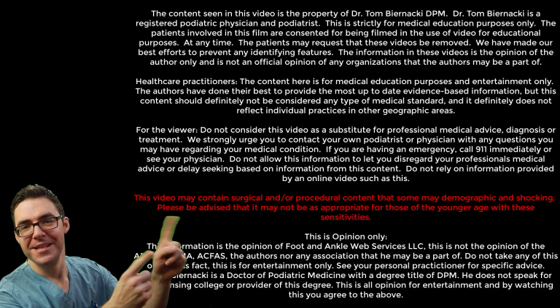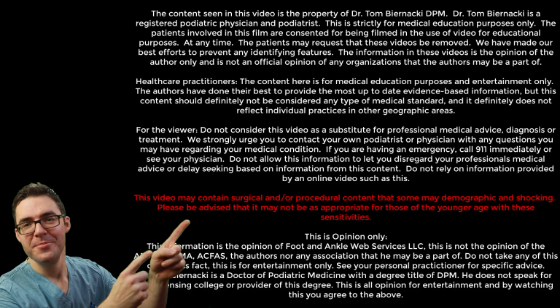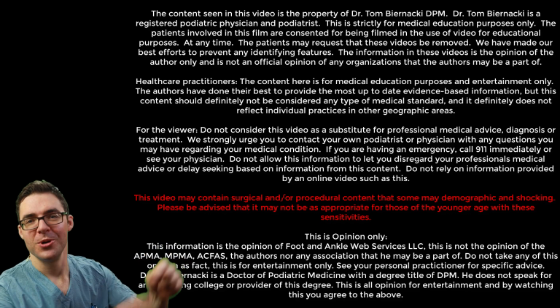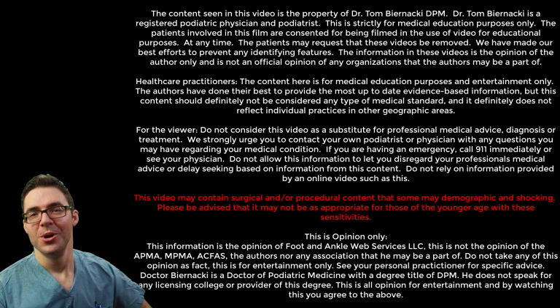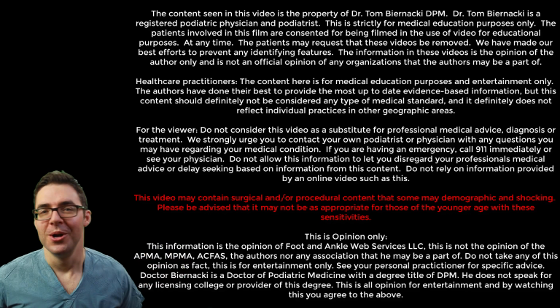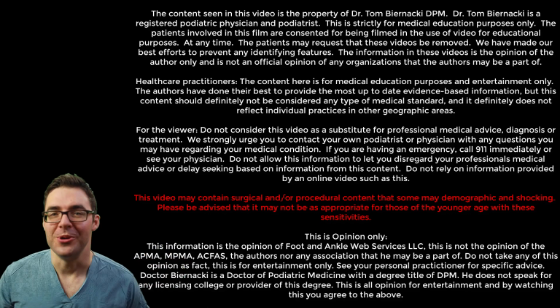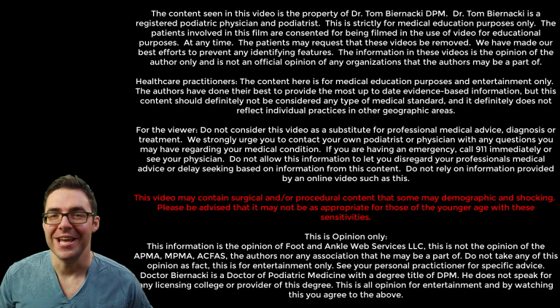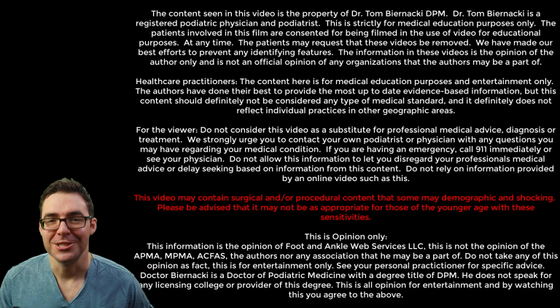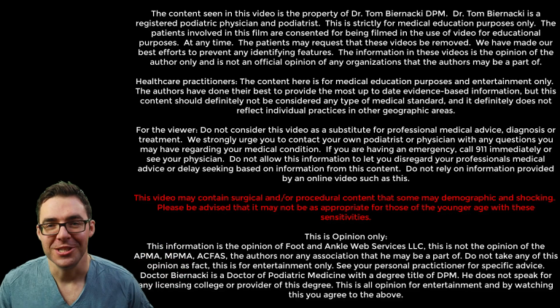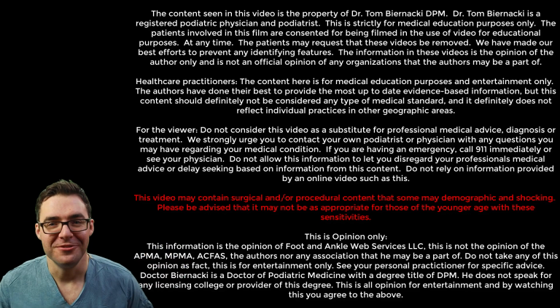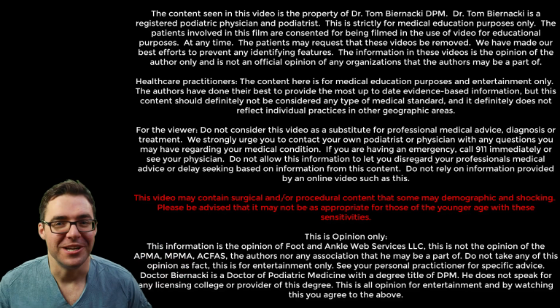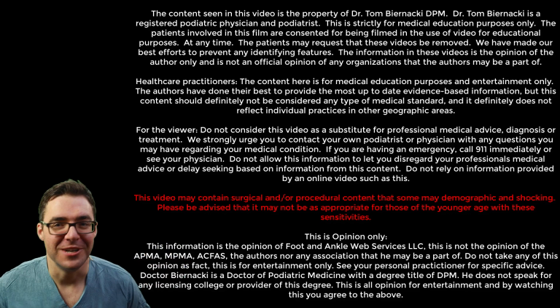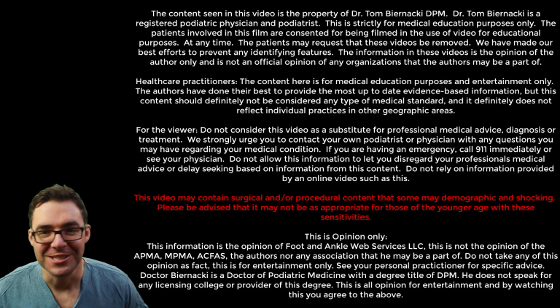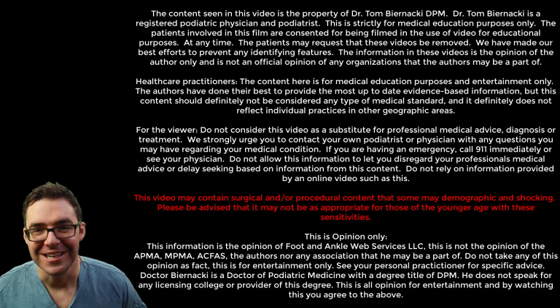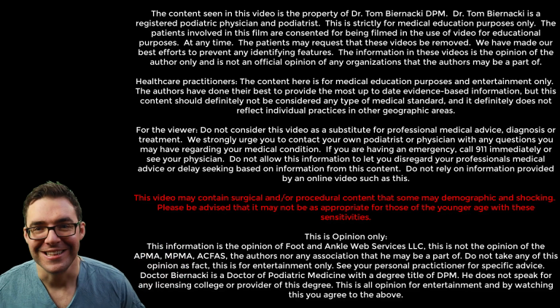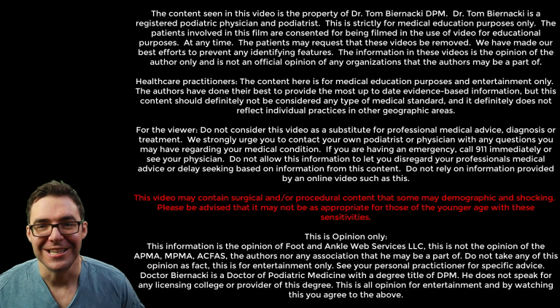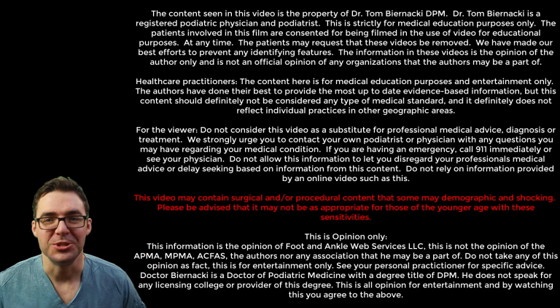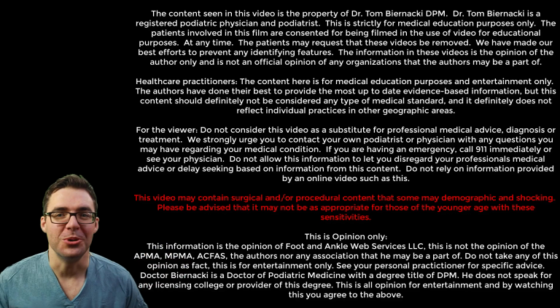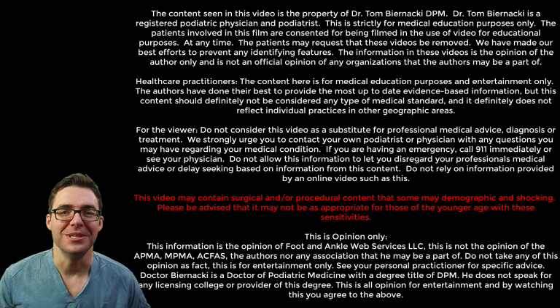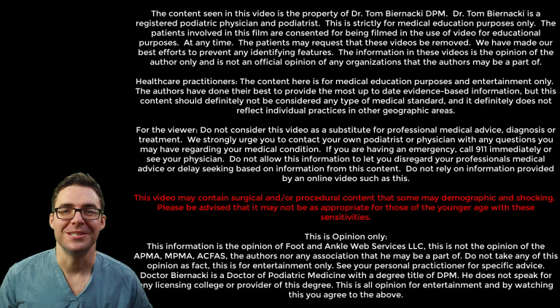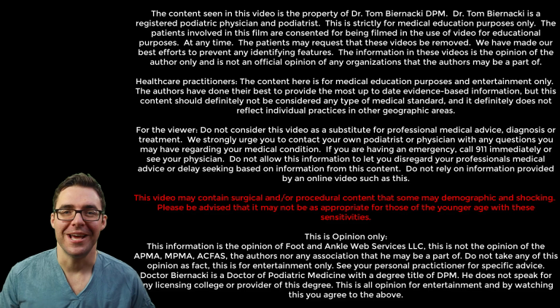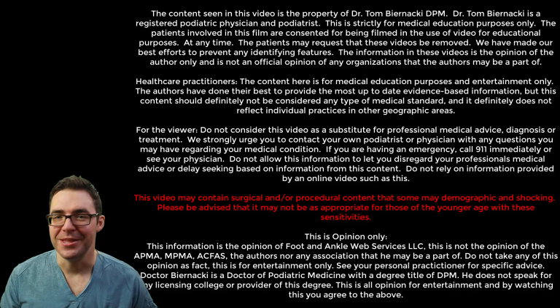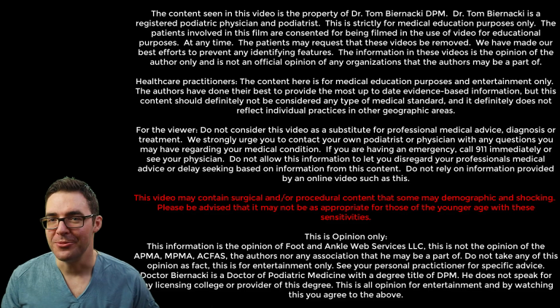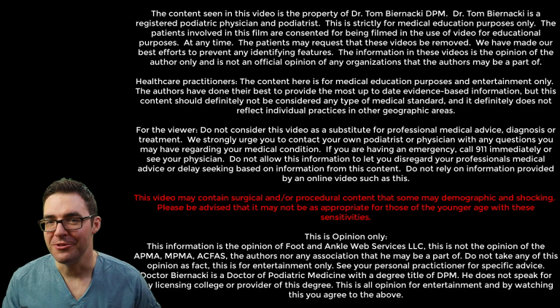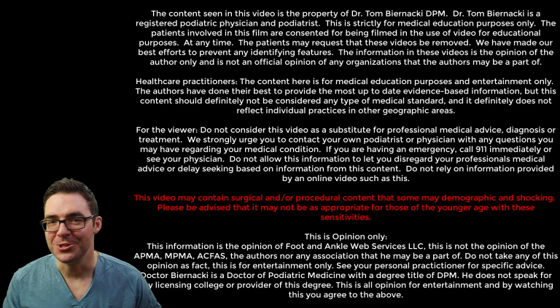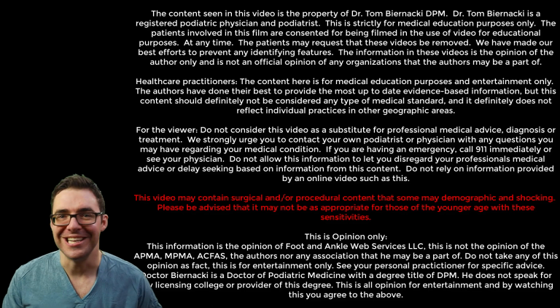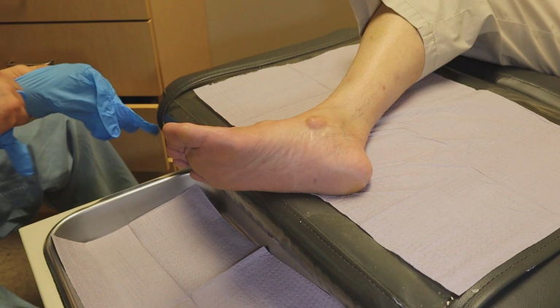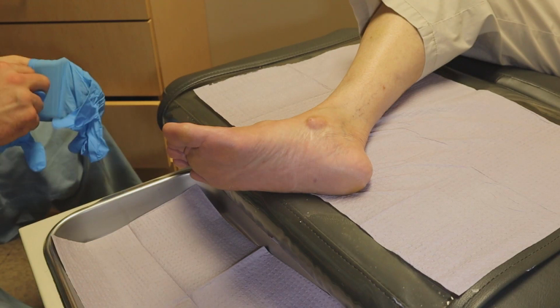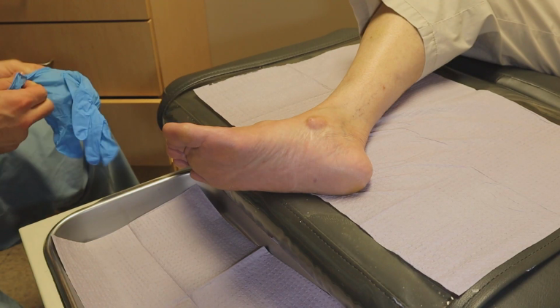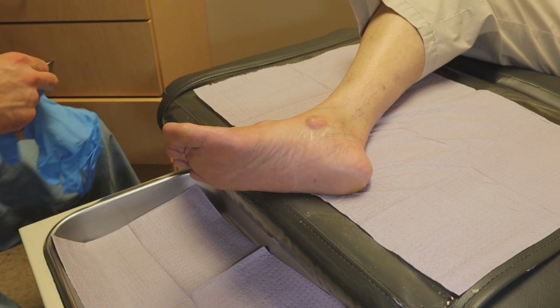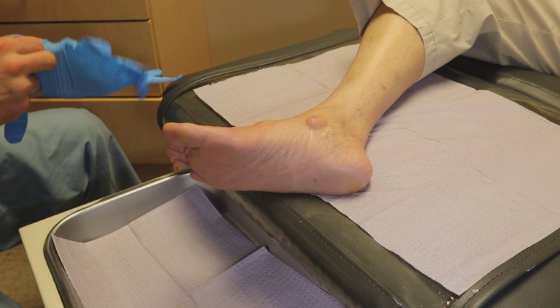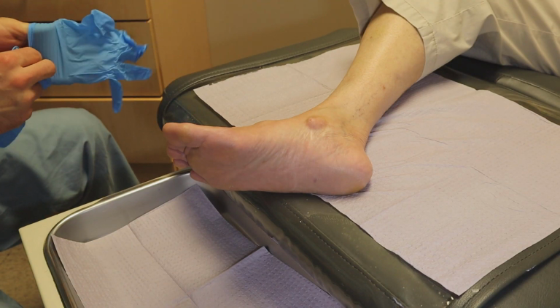Disclaimer: we can't actually give advice online, so don't listen to anything we ever say. It fills with fluid.